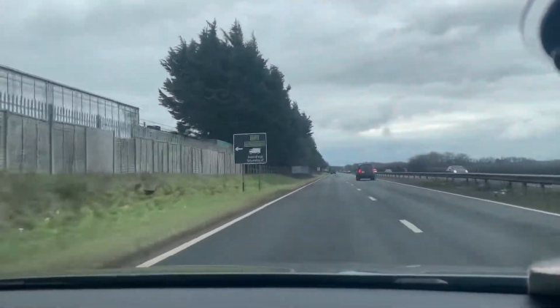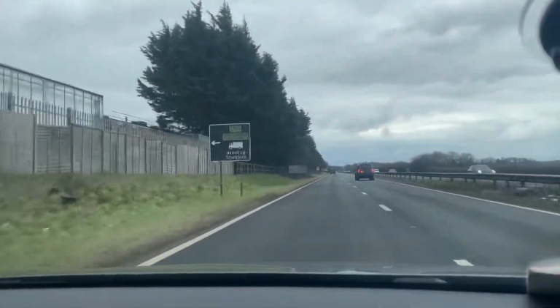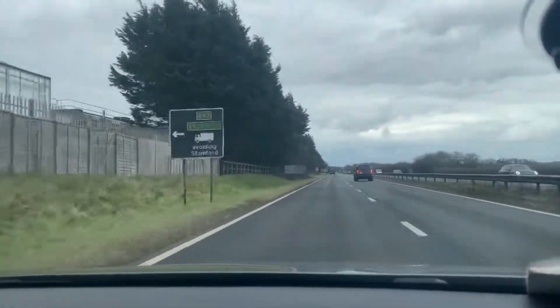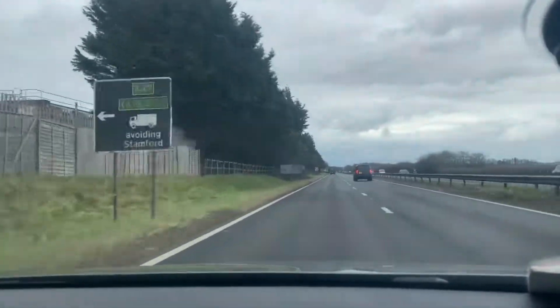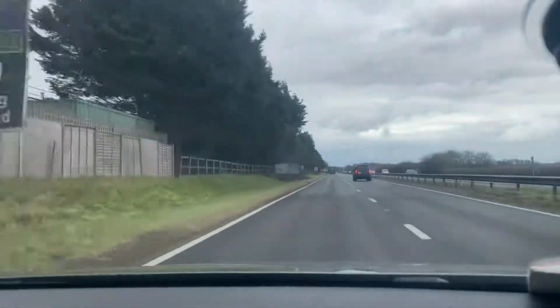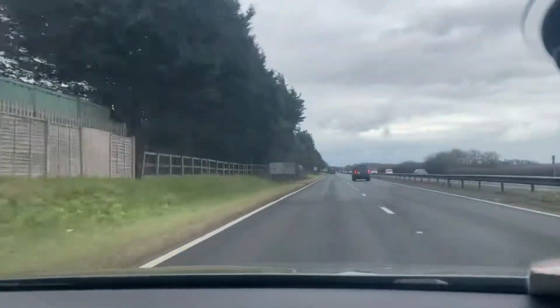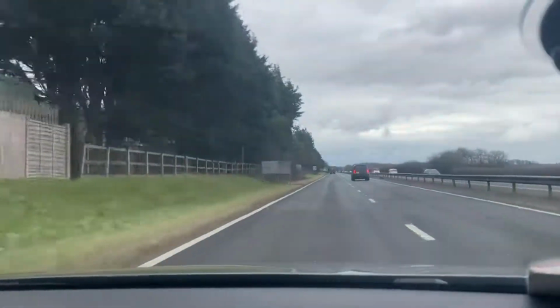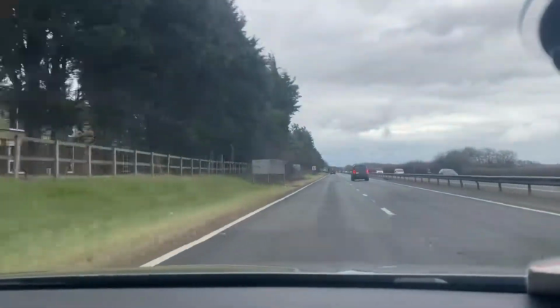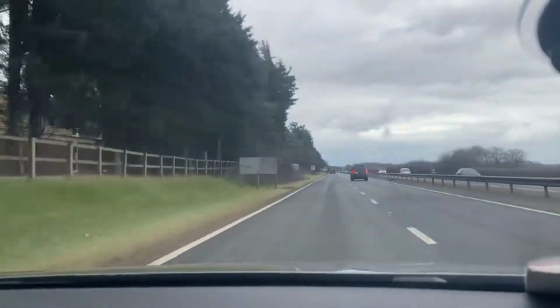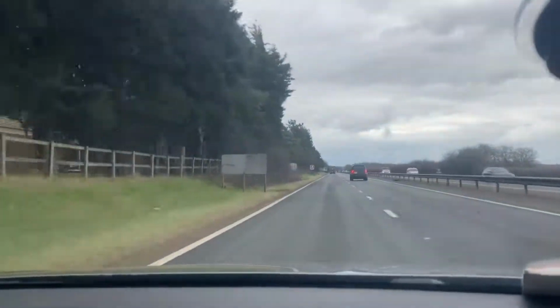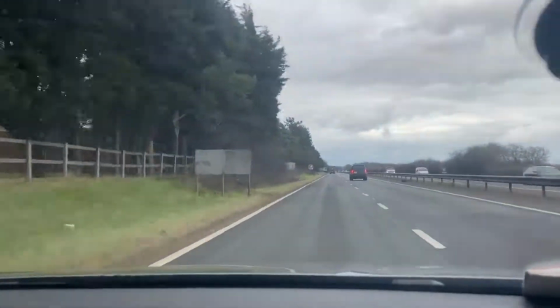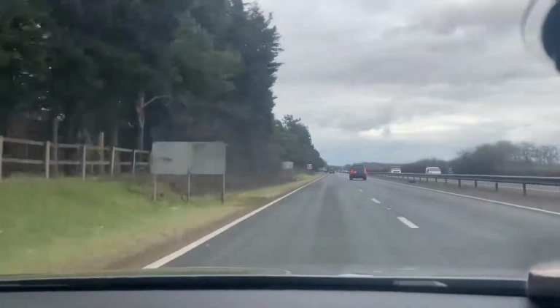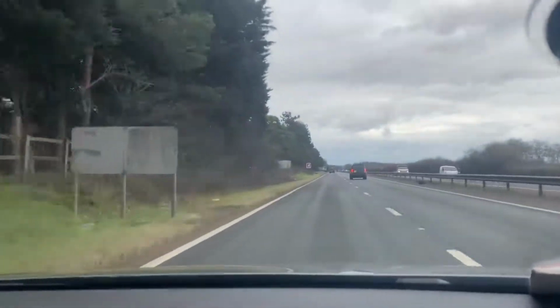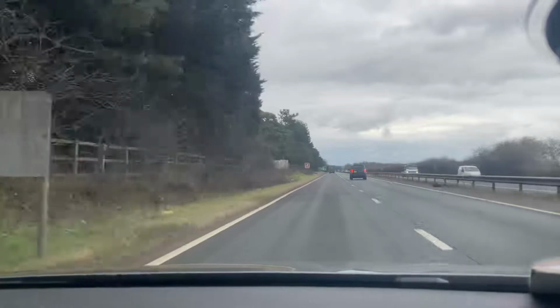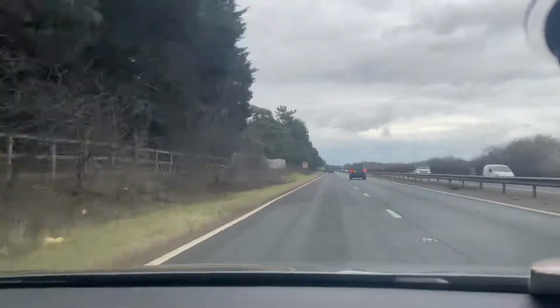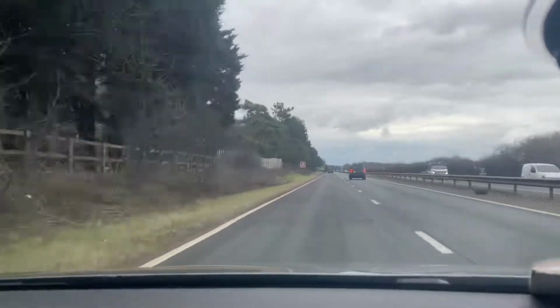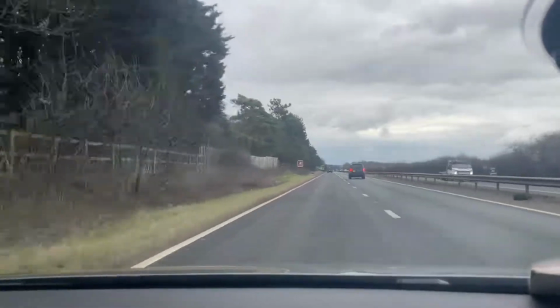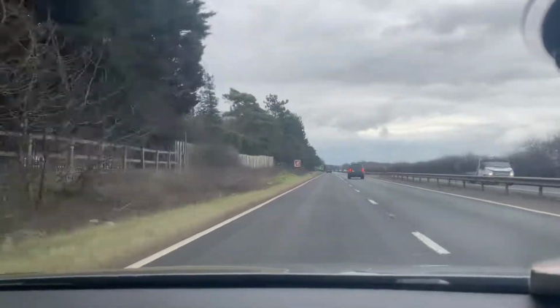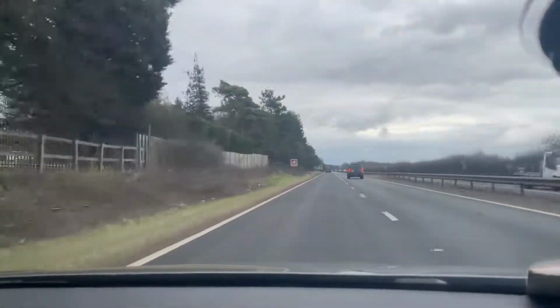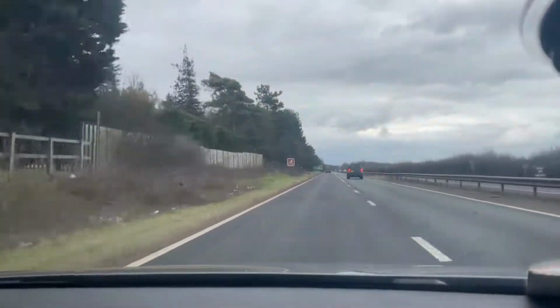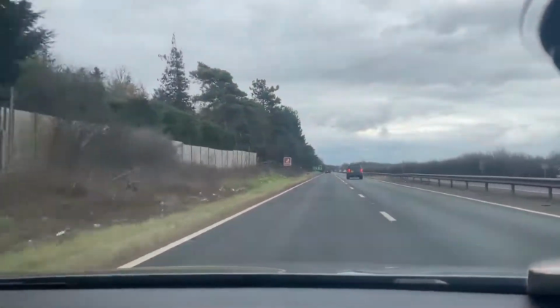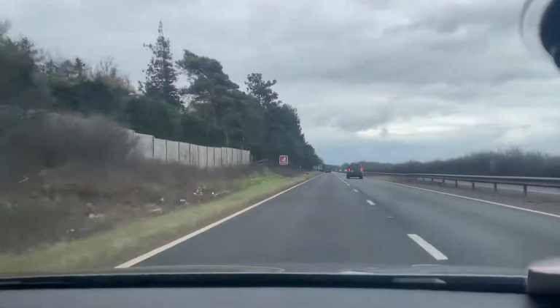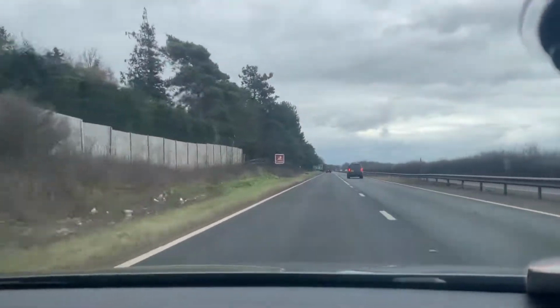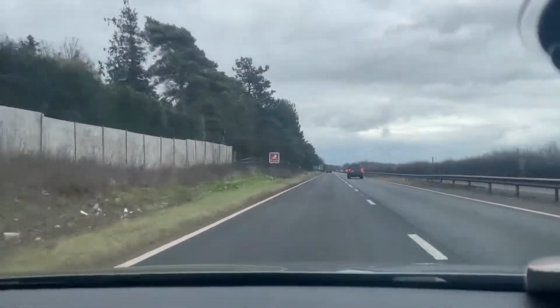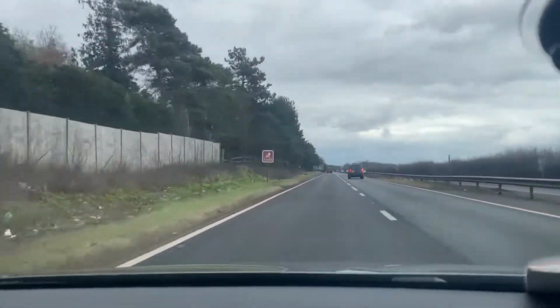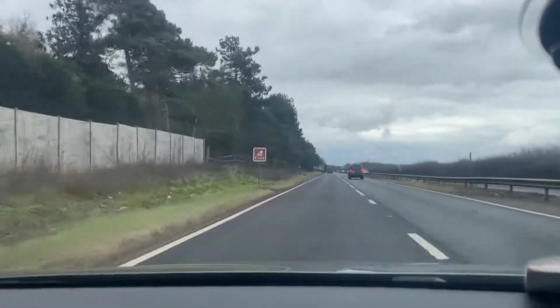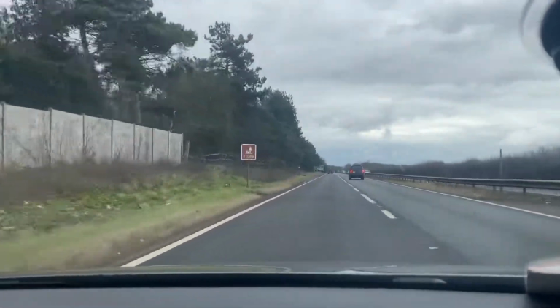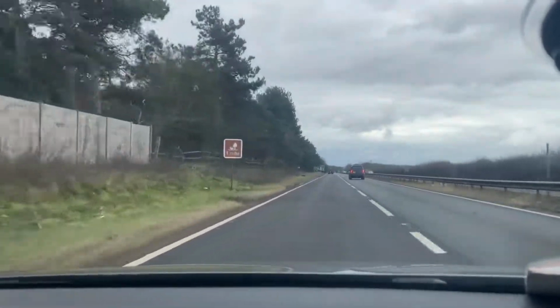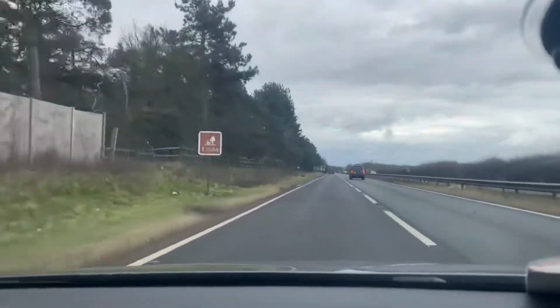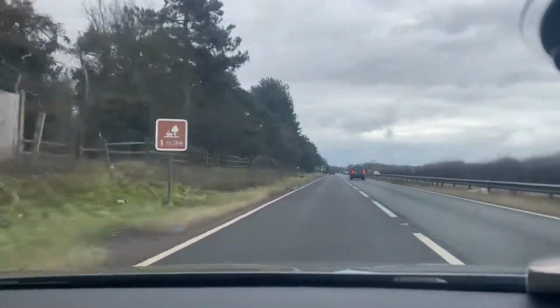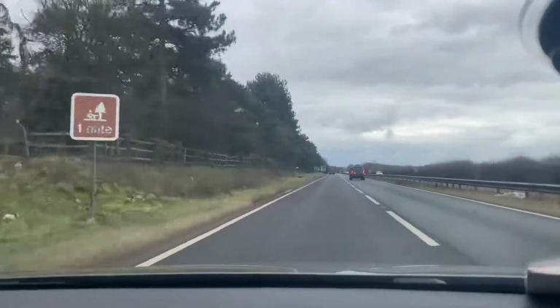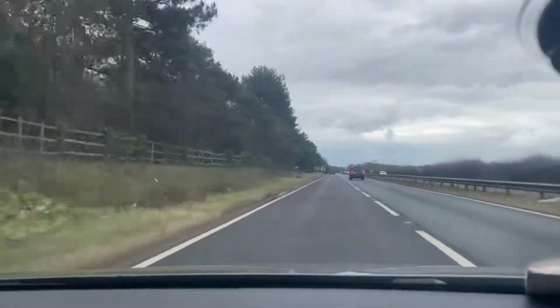In terms of the brakes, very nice and smooth with no judder on them.